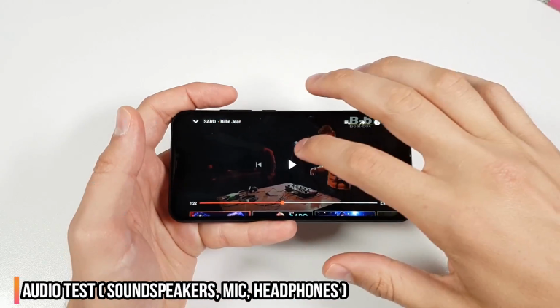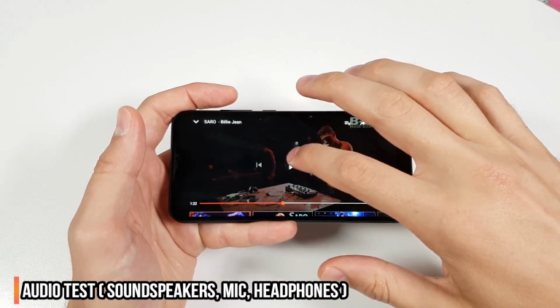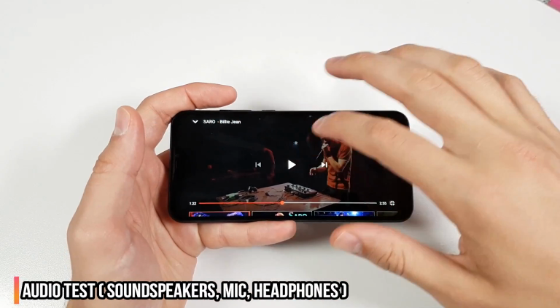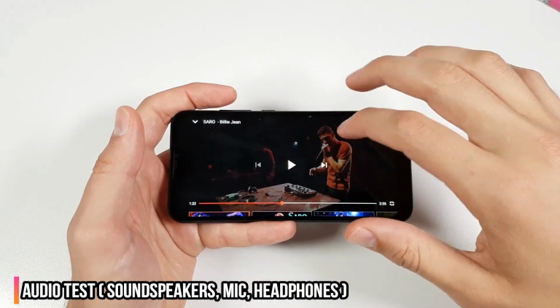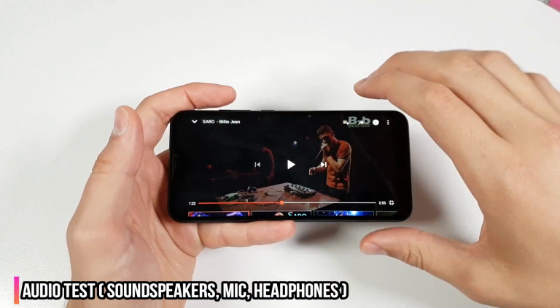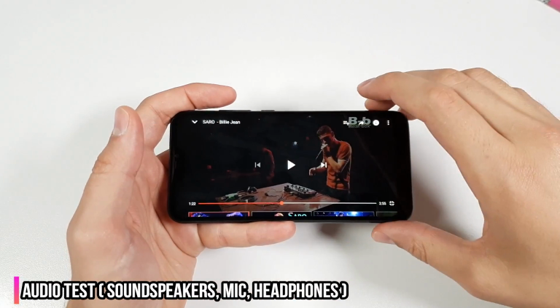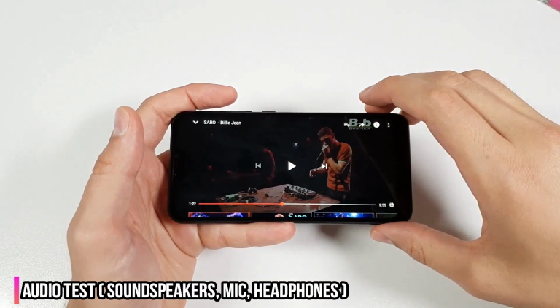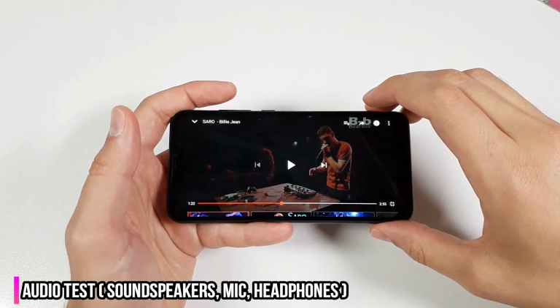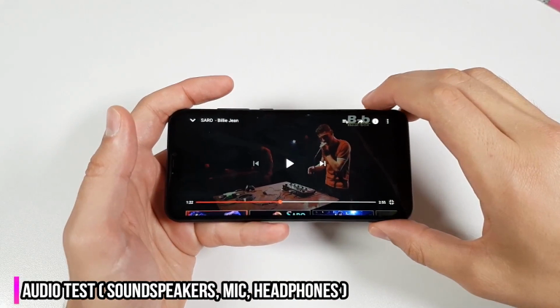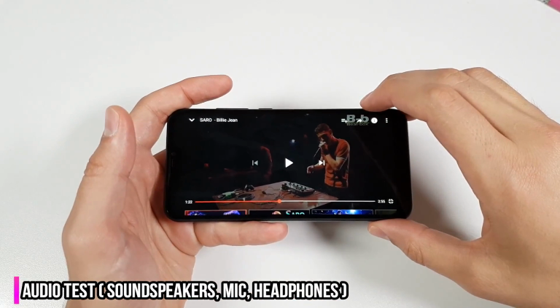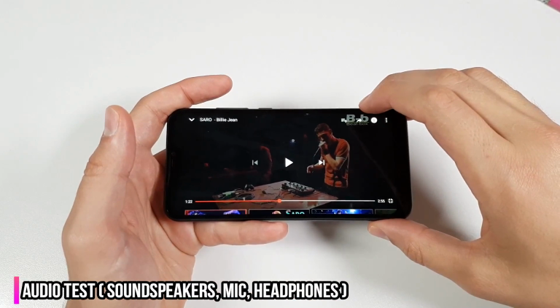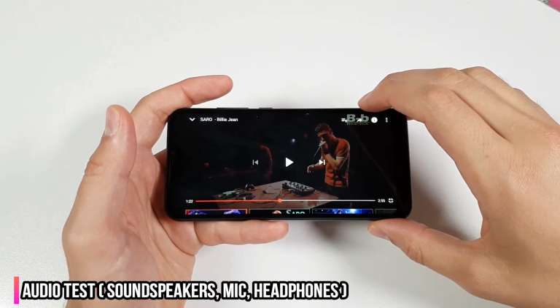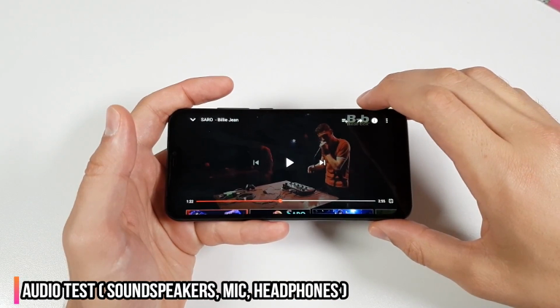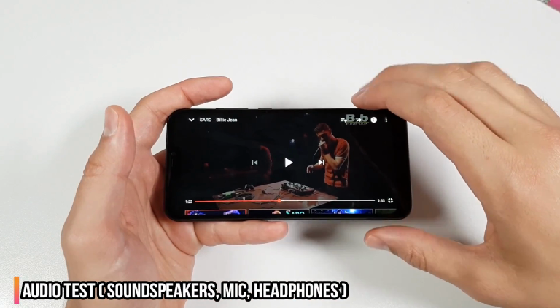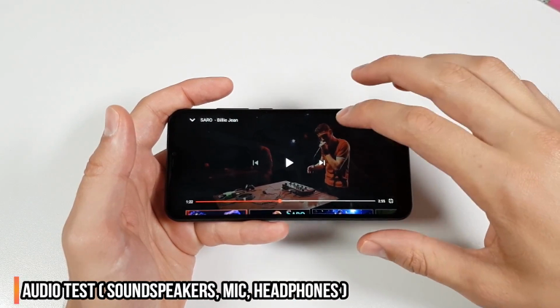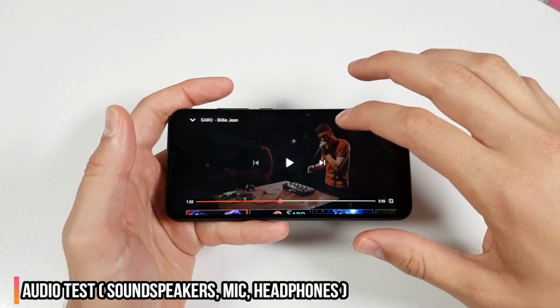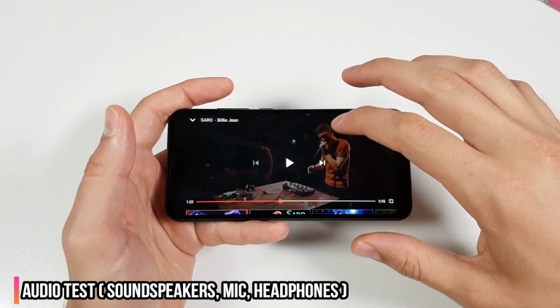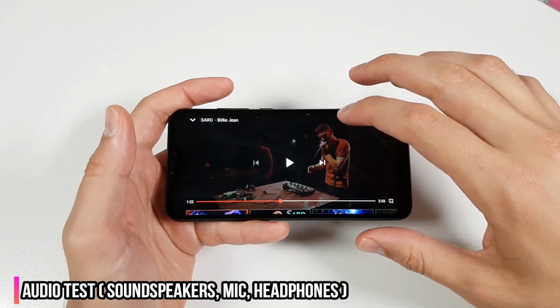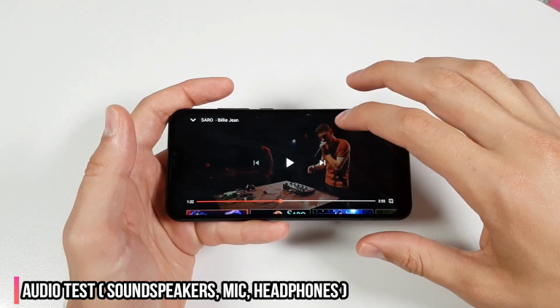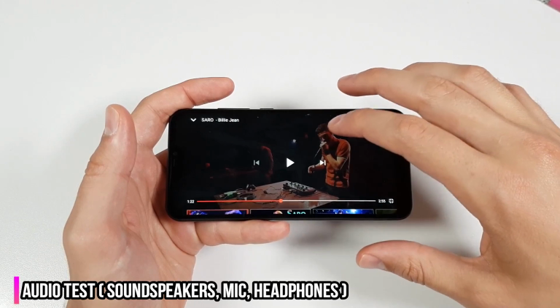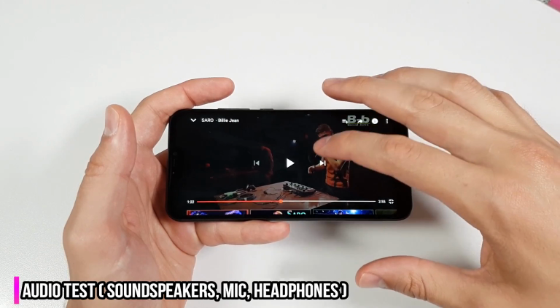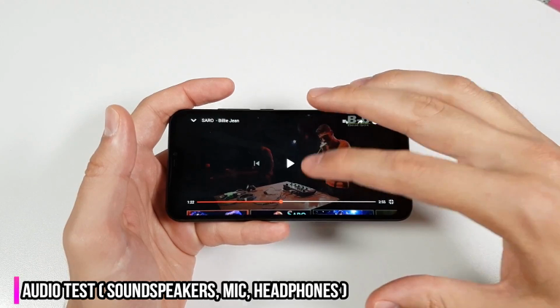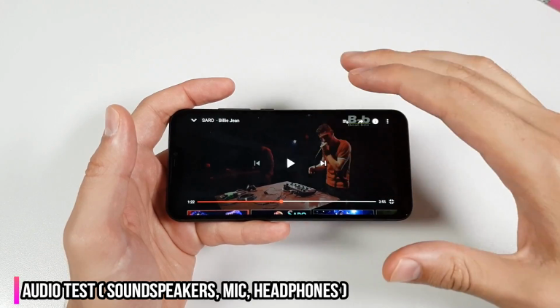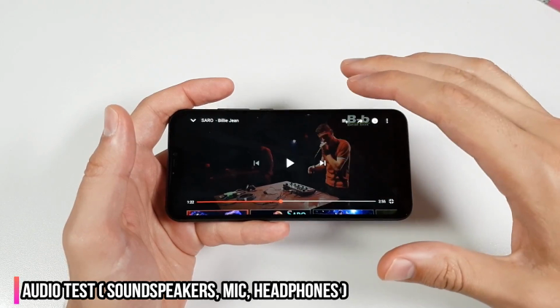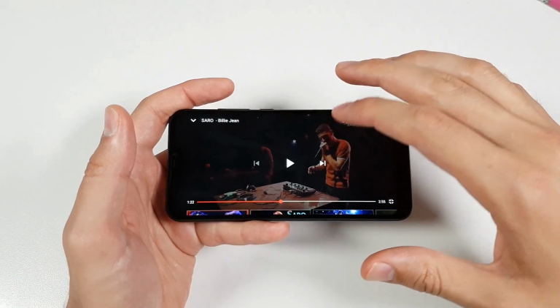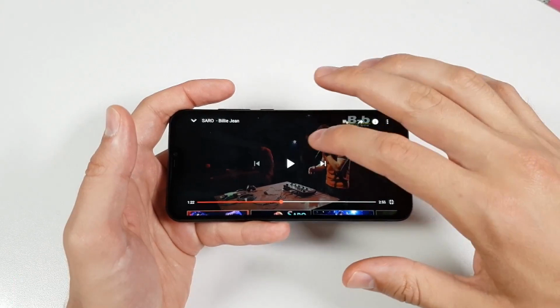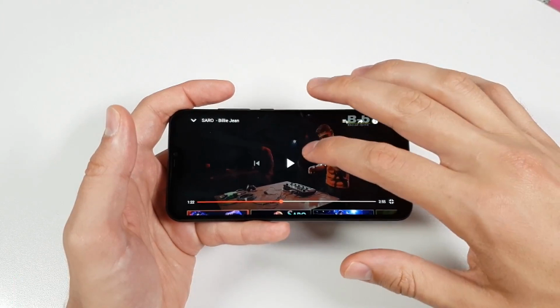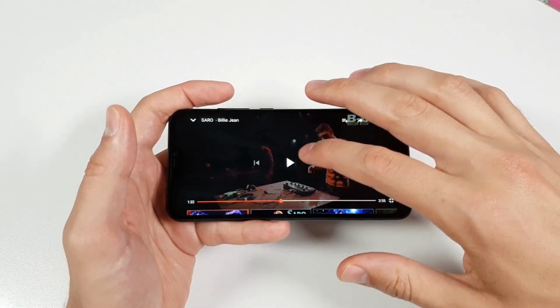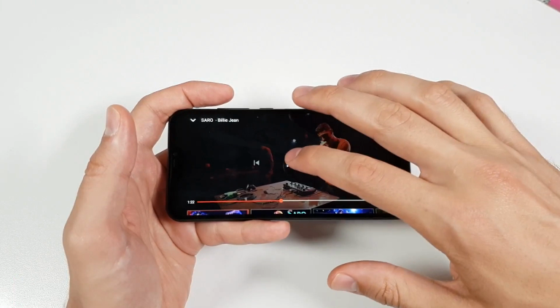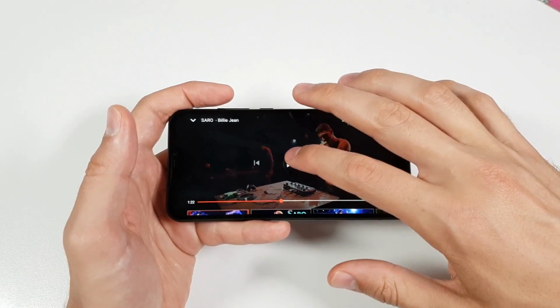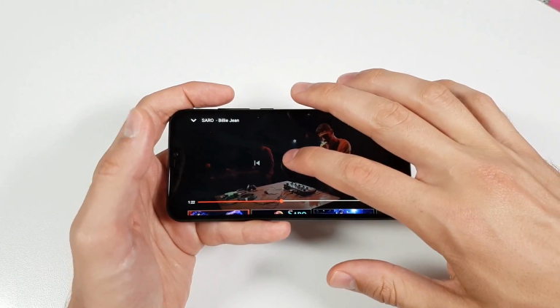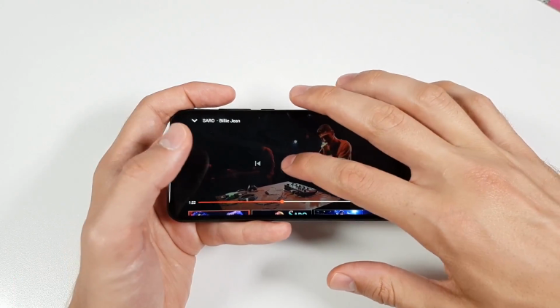Let's go now and test the speaker — indoors, maximum volume, YouTube.